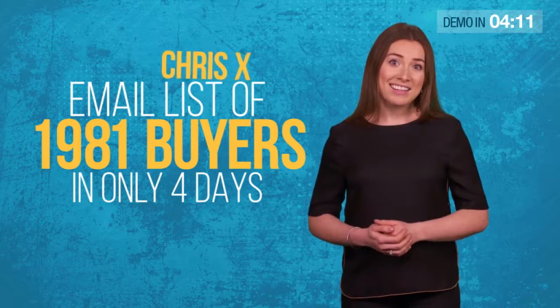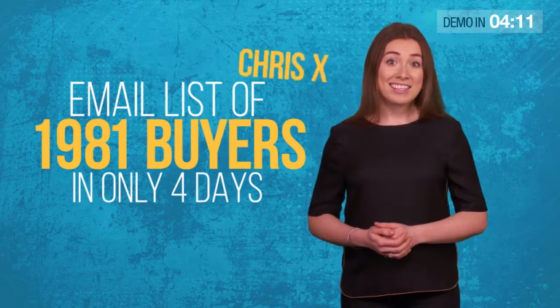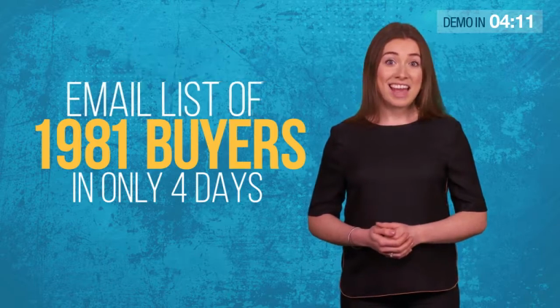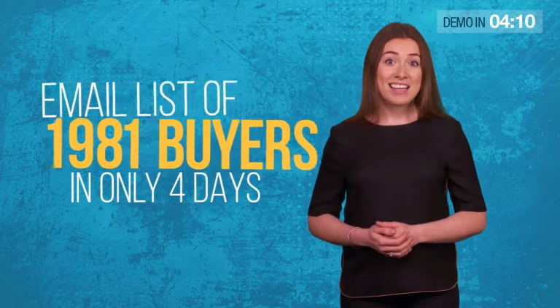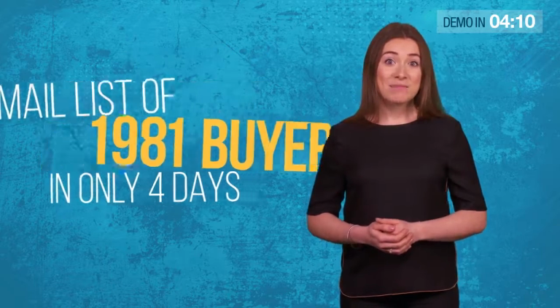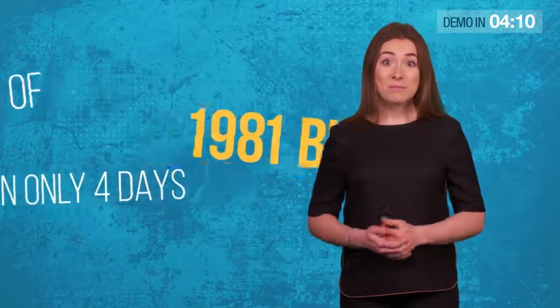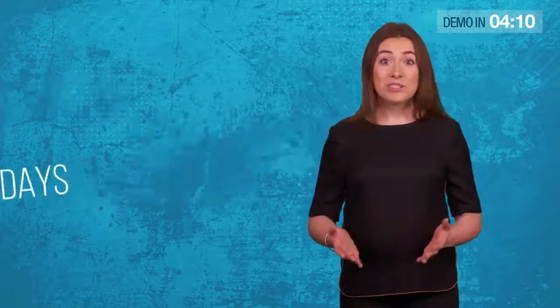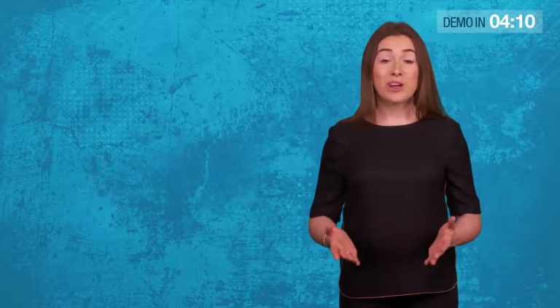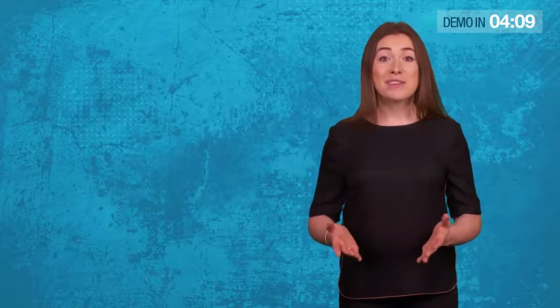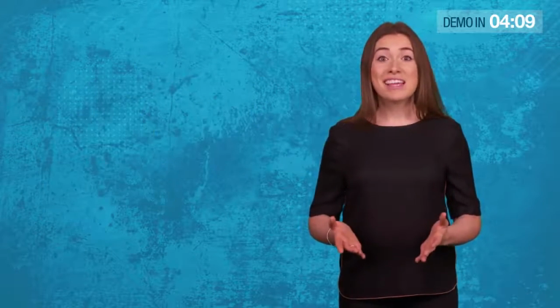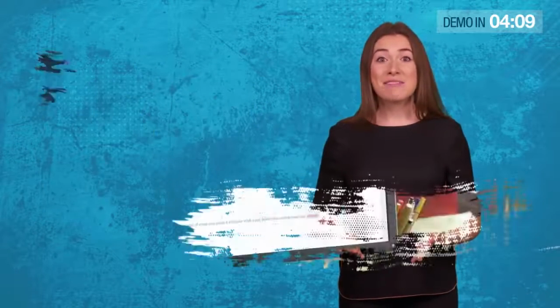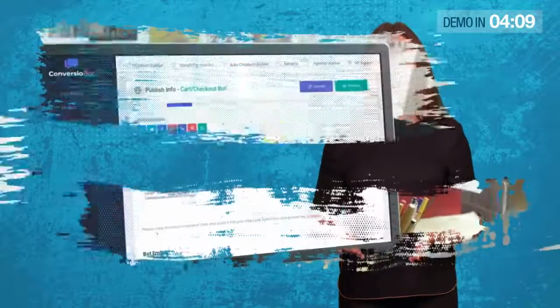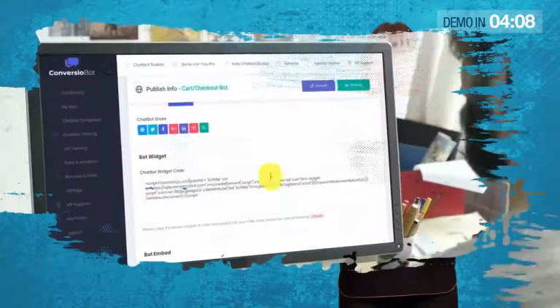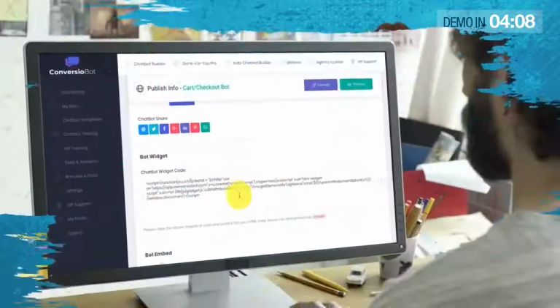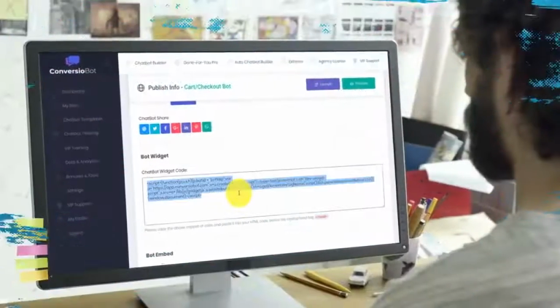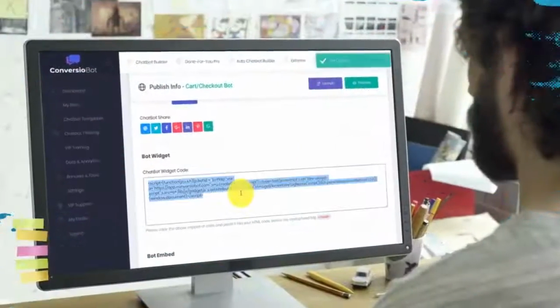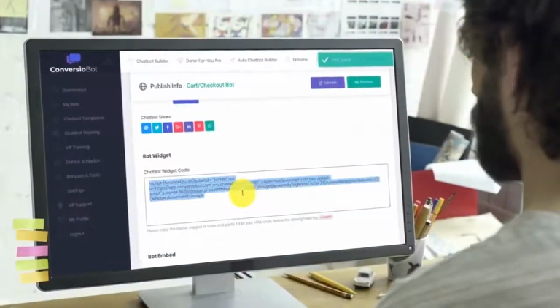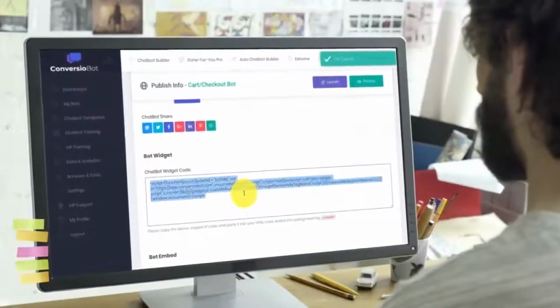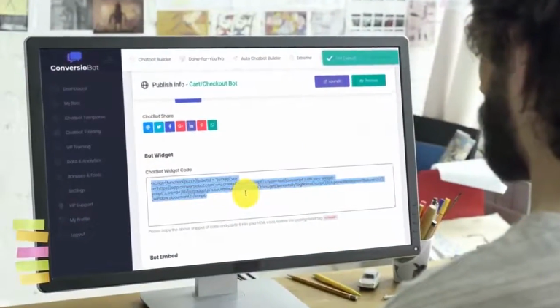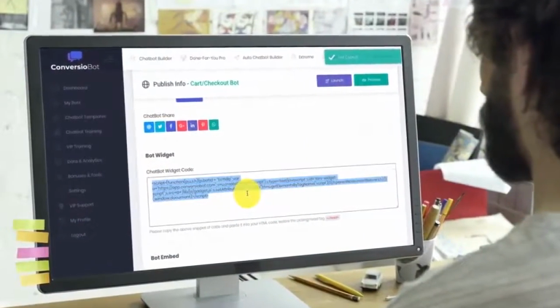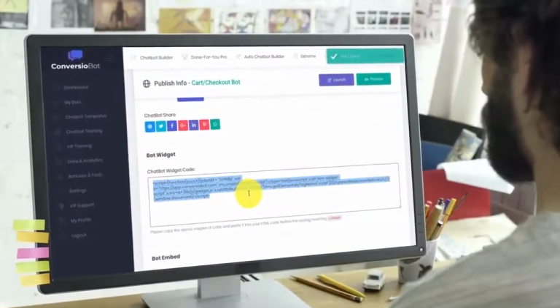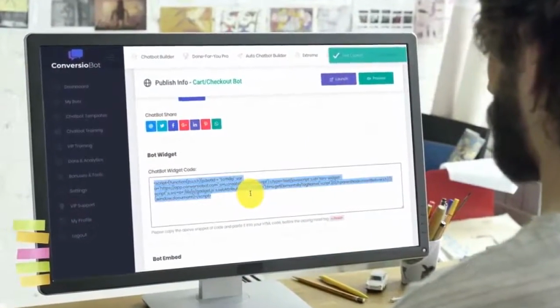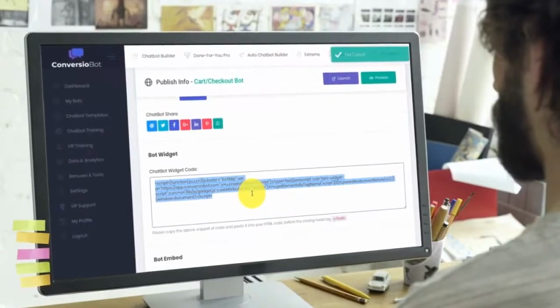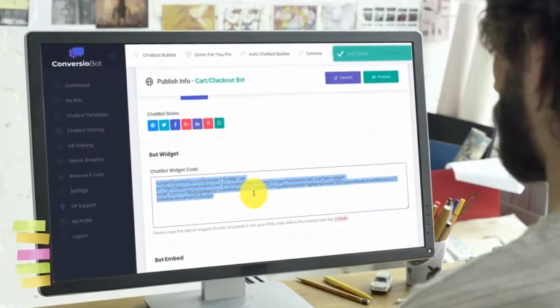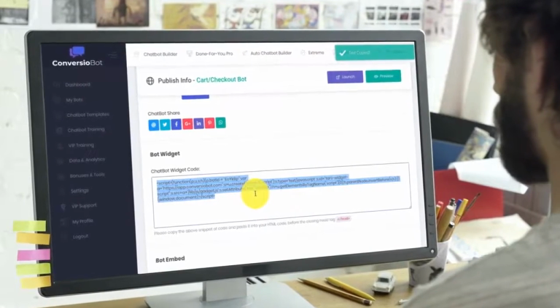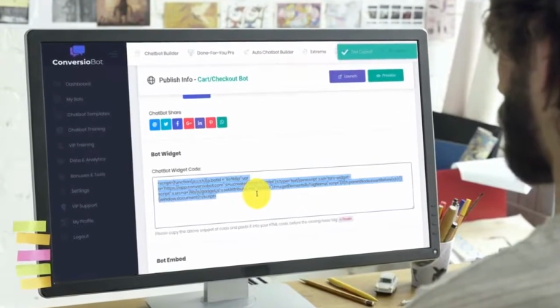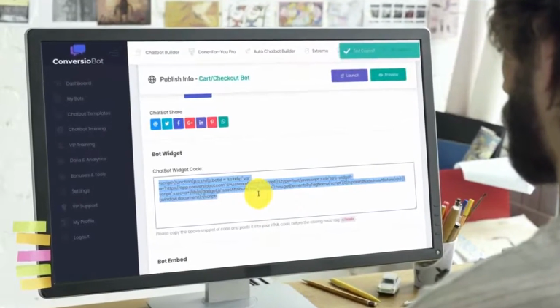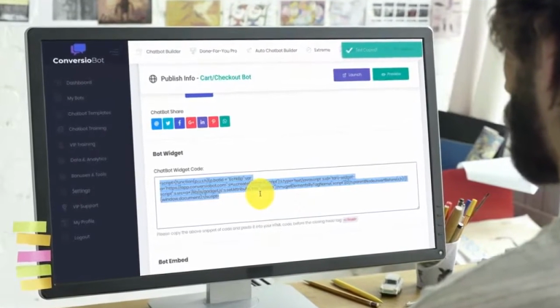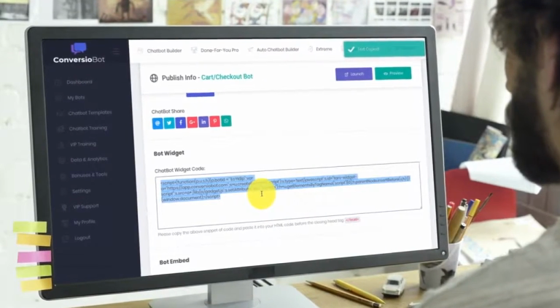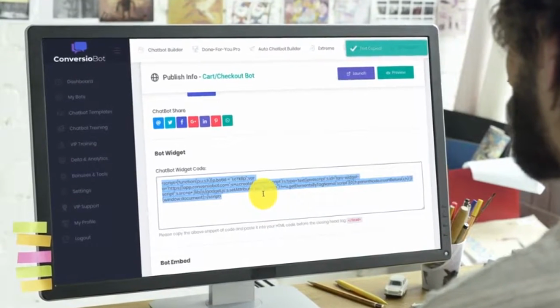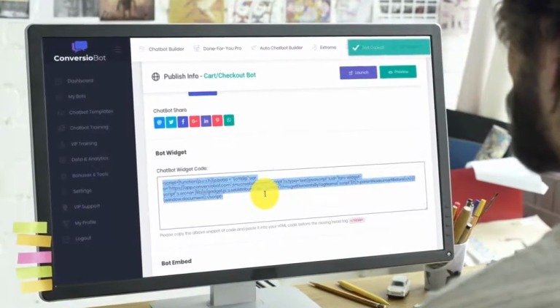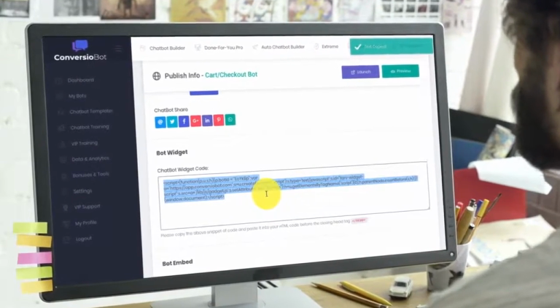And today, you can start doing the same by copy and pasting one line of automated bot code to any website or blog.